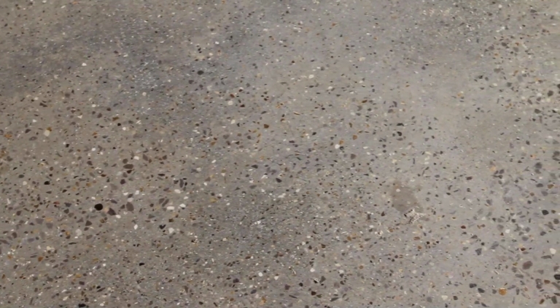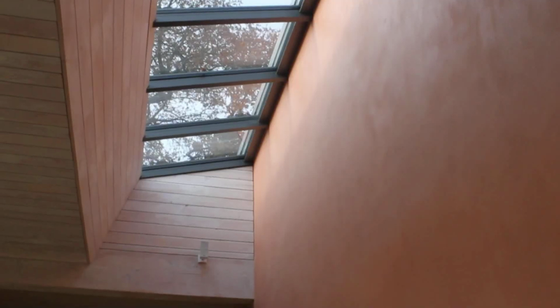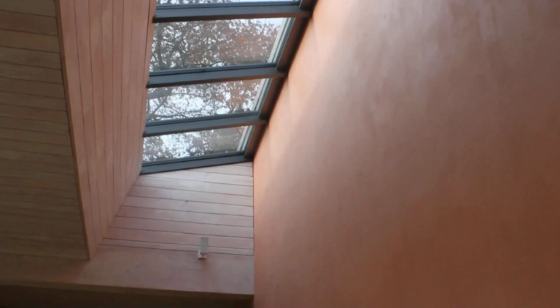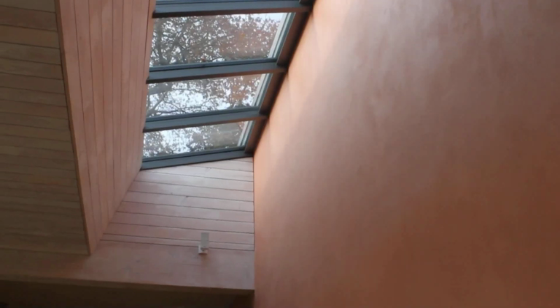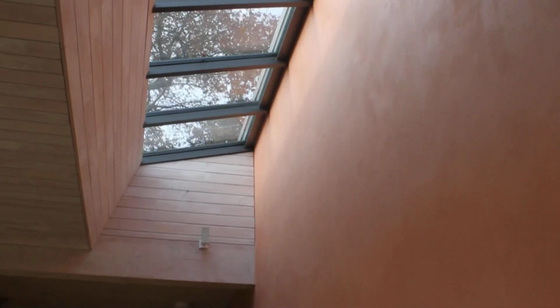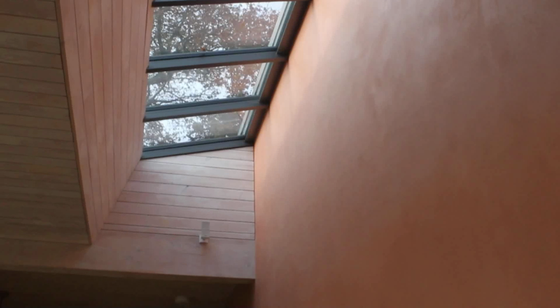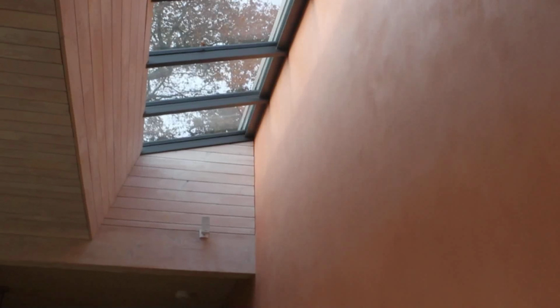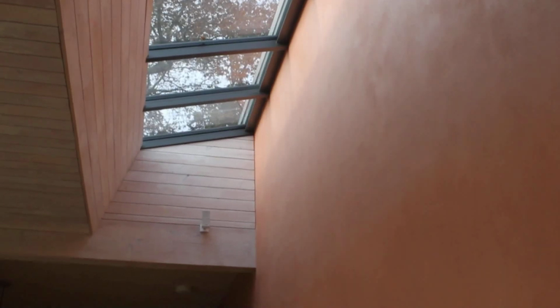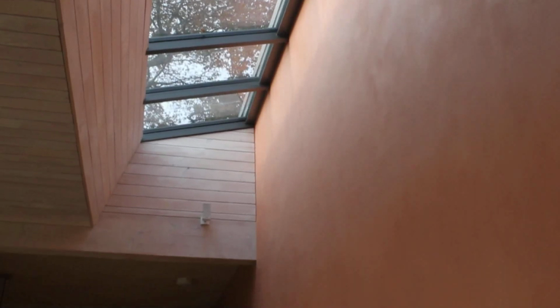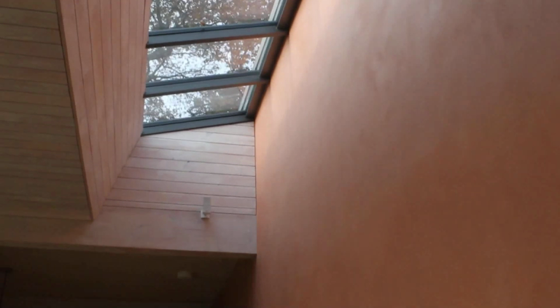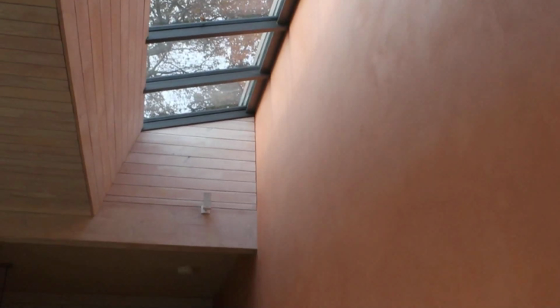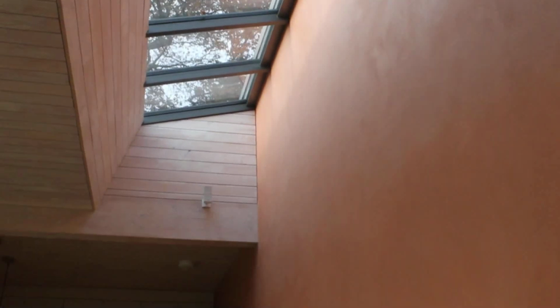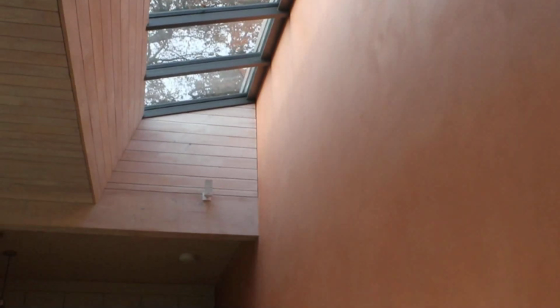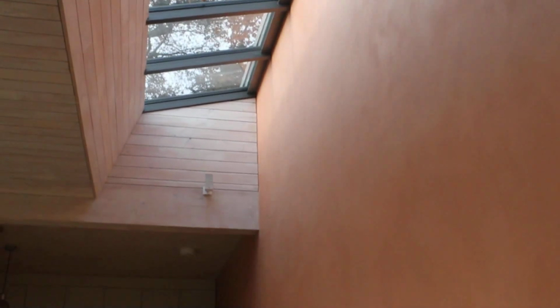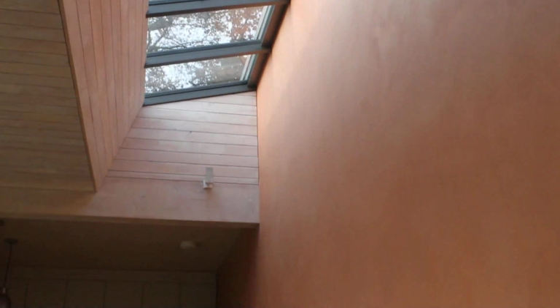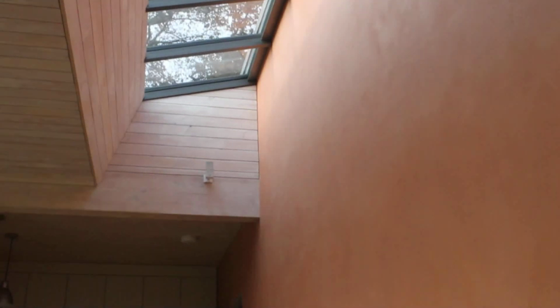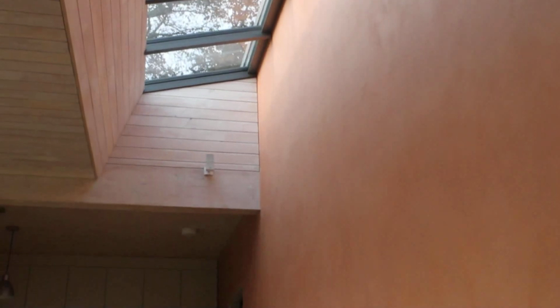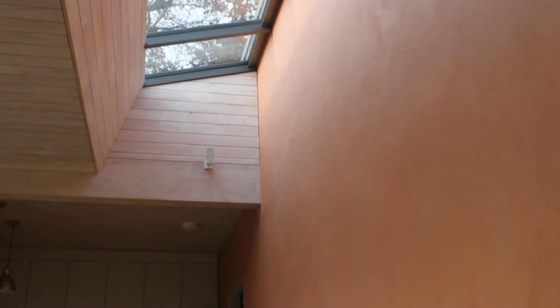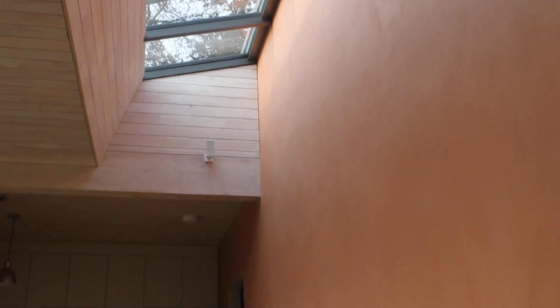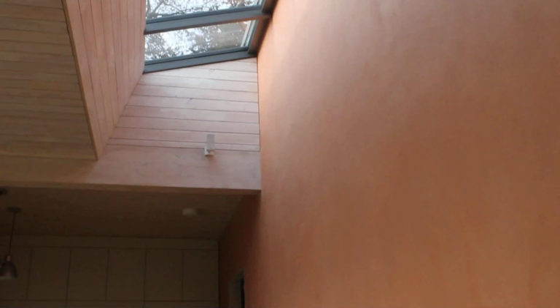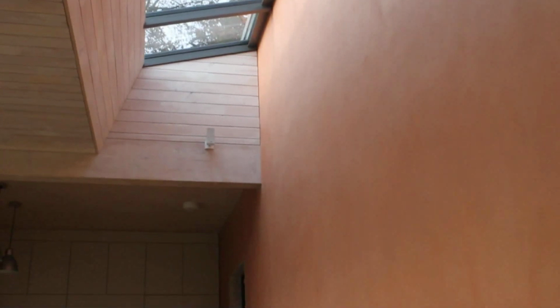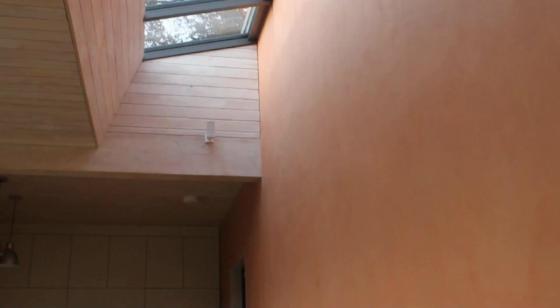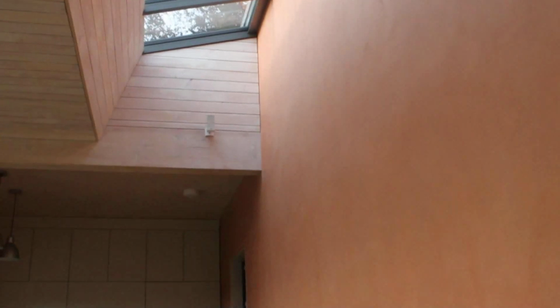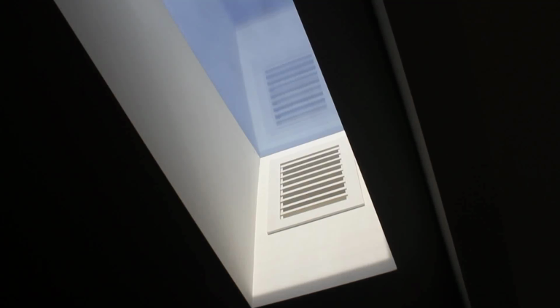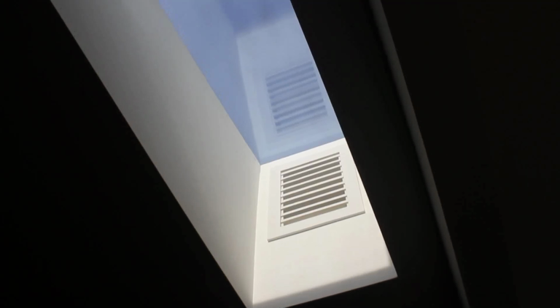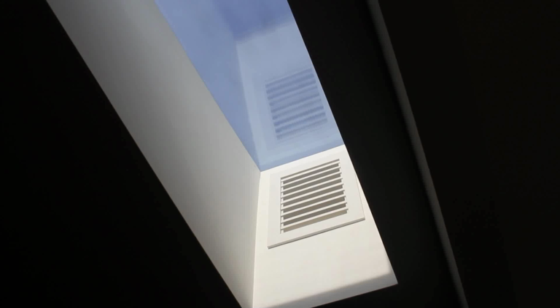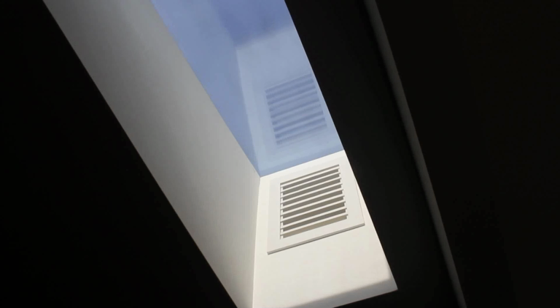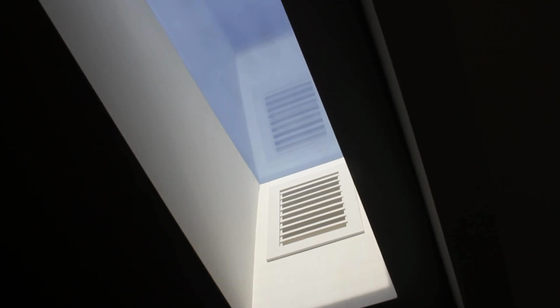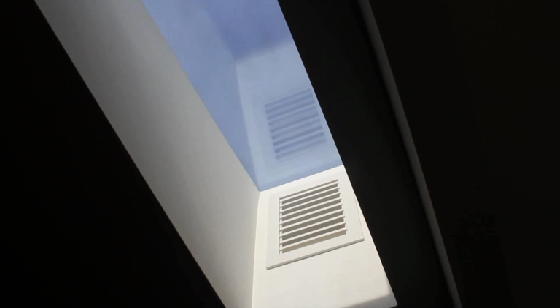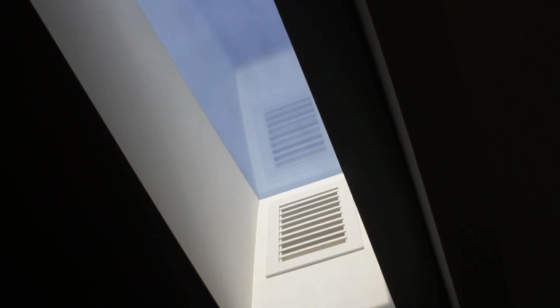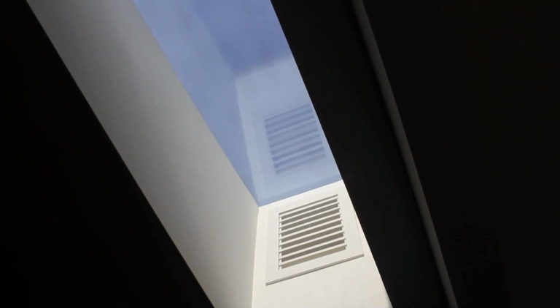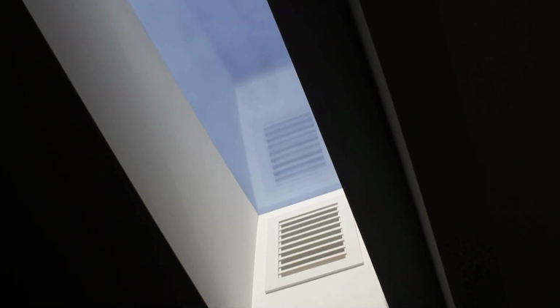There are quite a number of roof lights — skylights in this project, particularly in the annex — to maximise natural light.